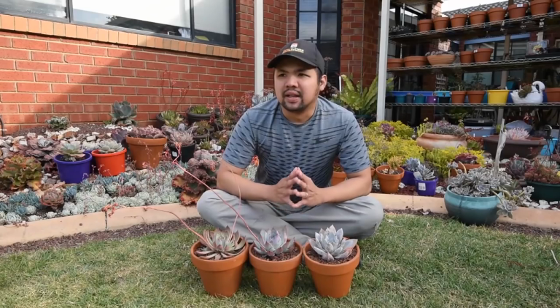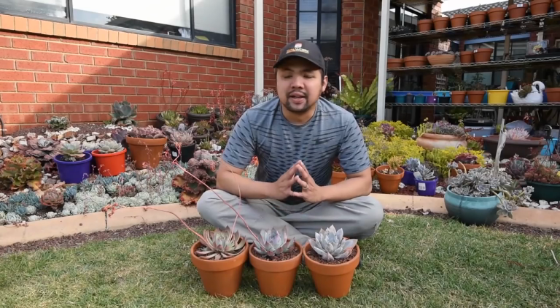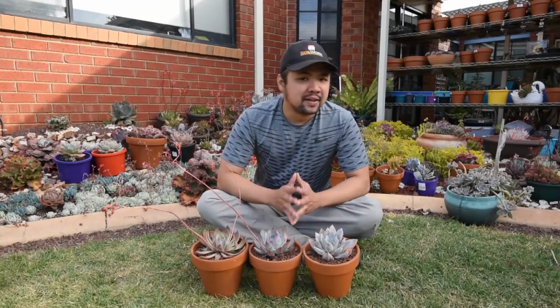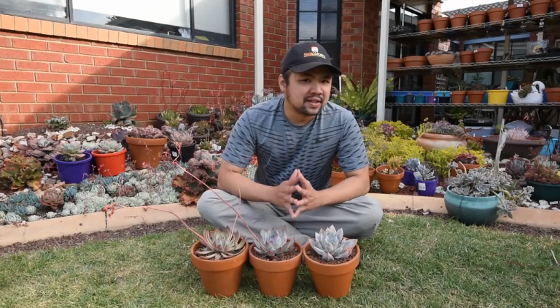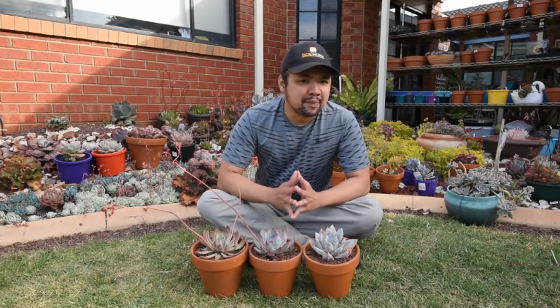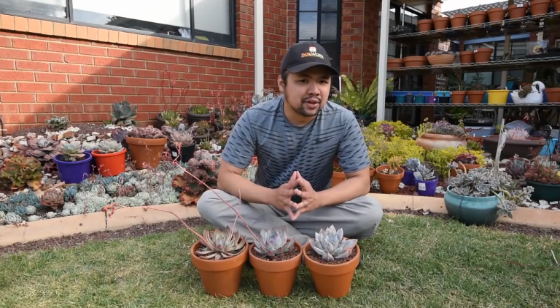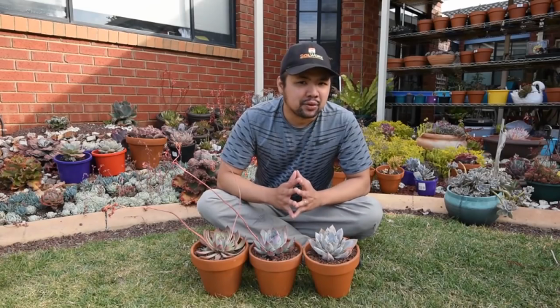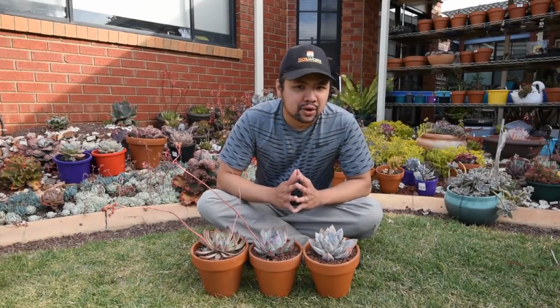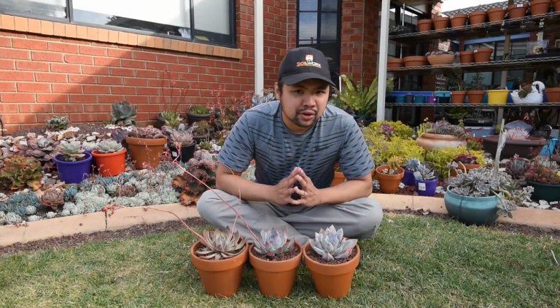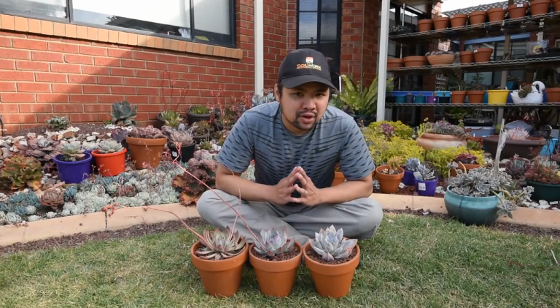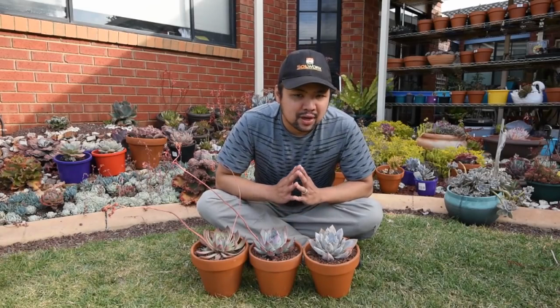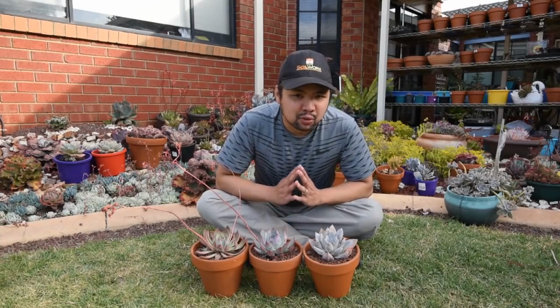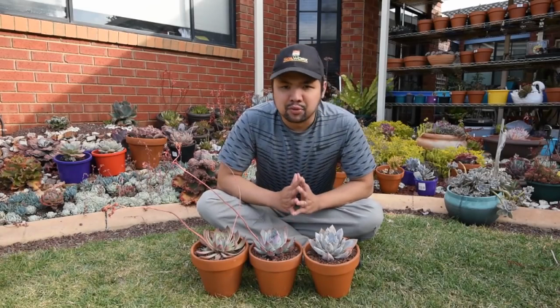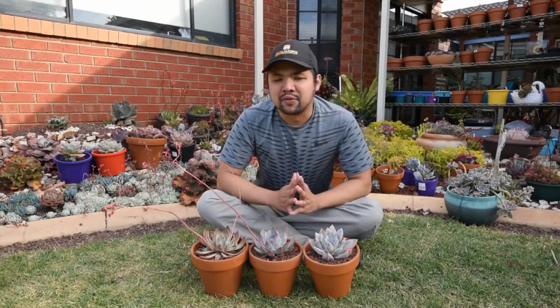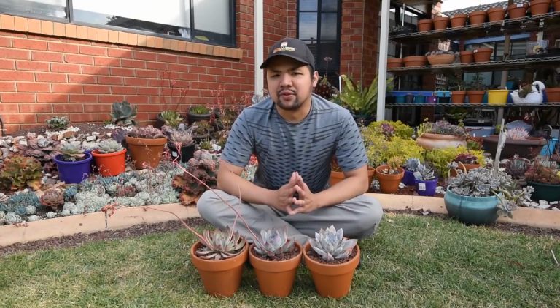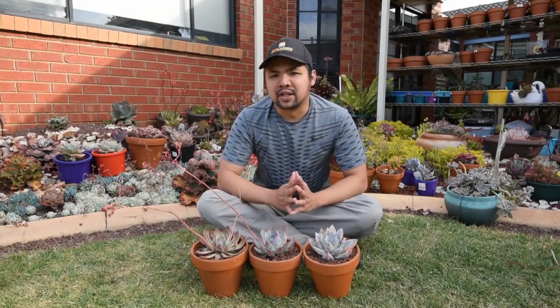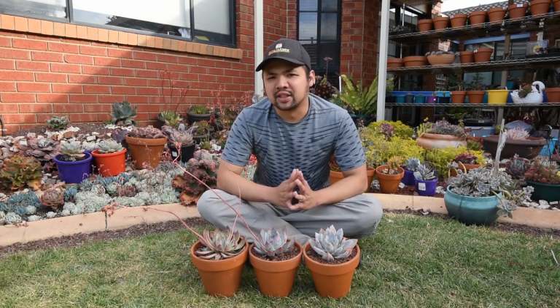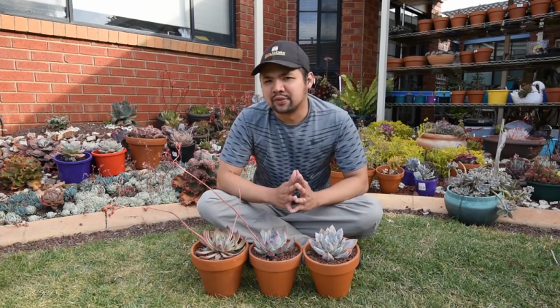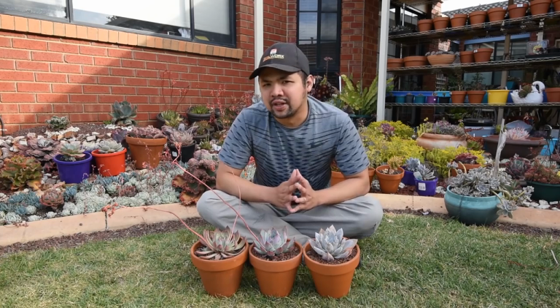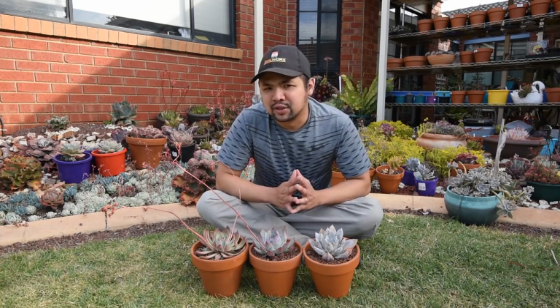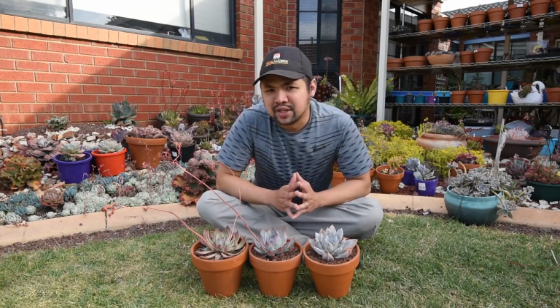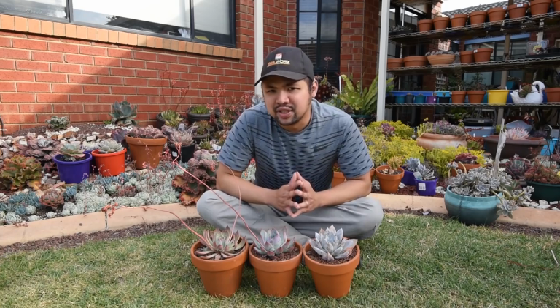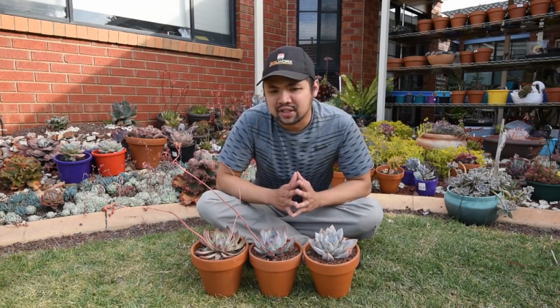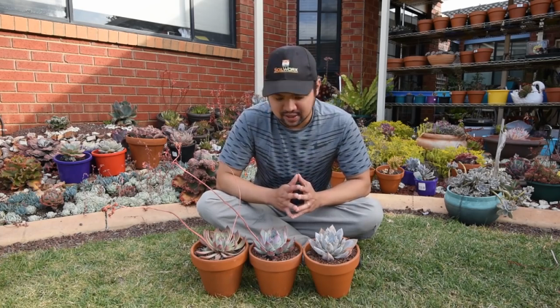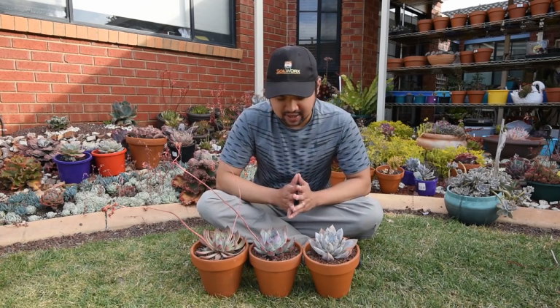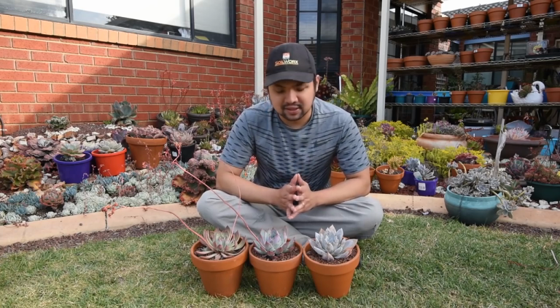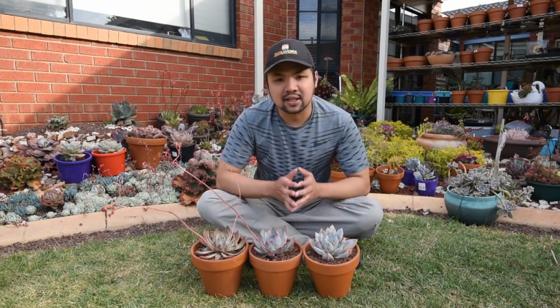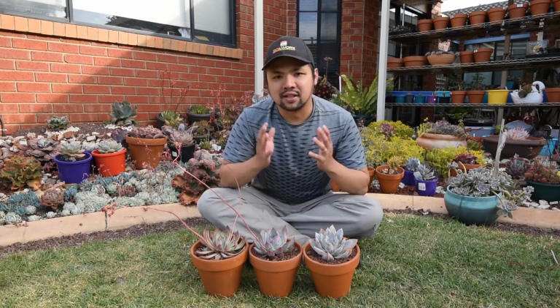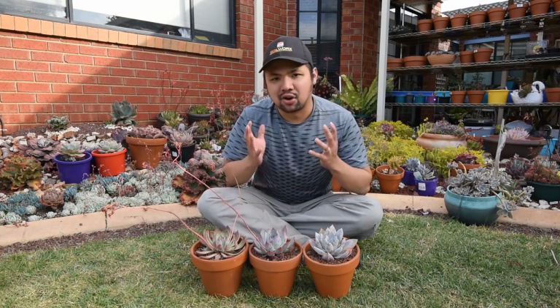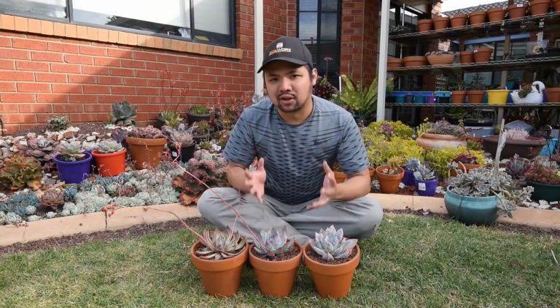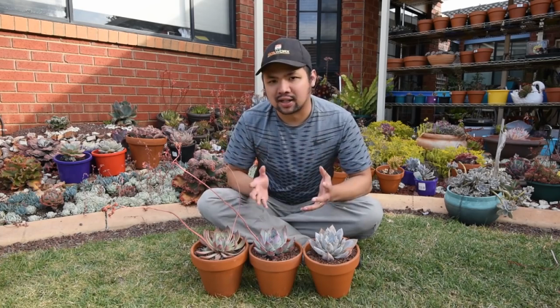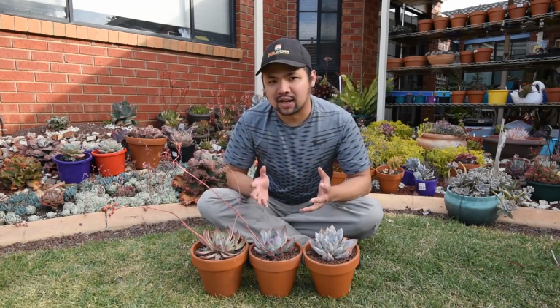In this episode, we're going to talk about one of my favorite Echeveria species, and that's the colorata.